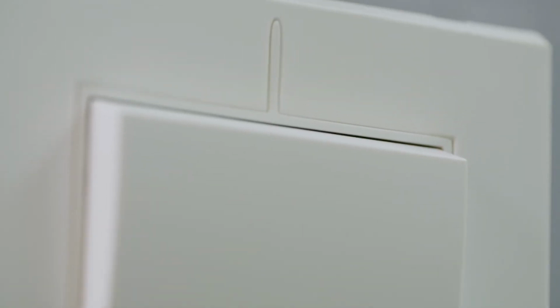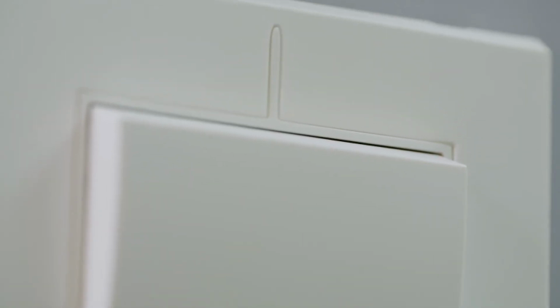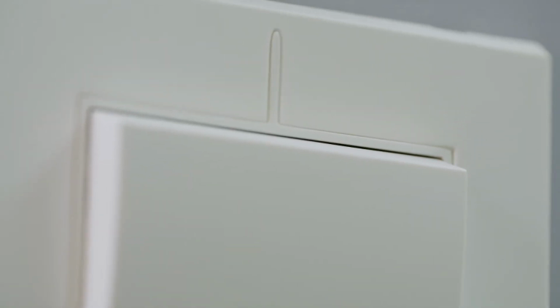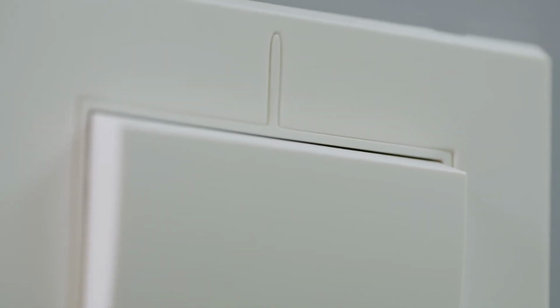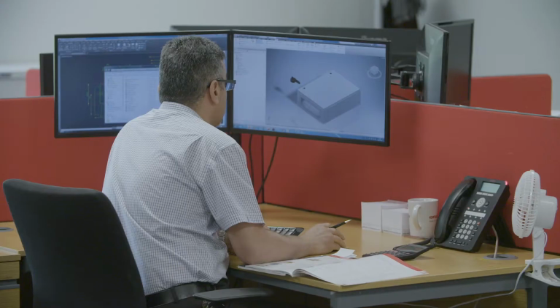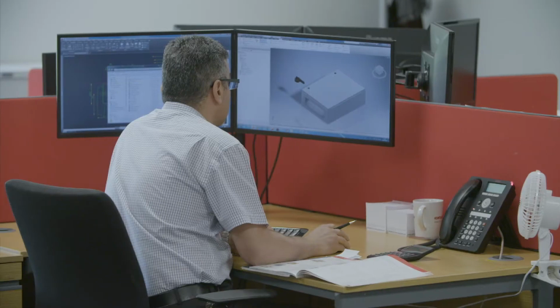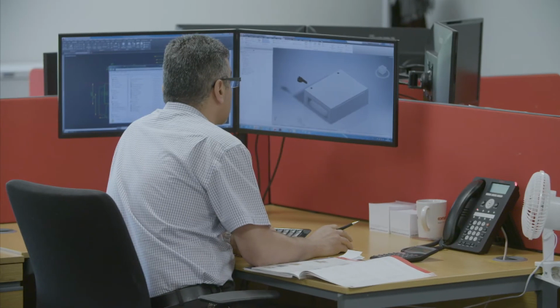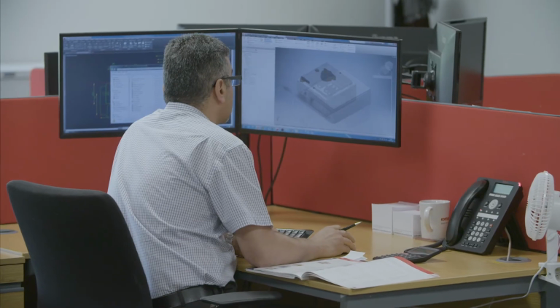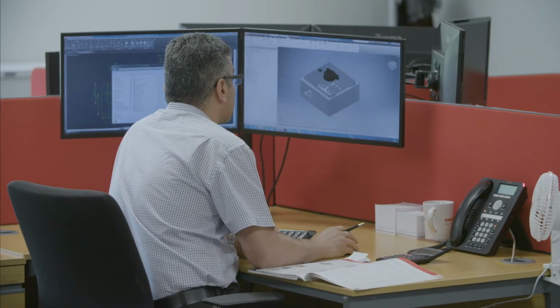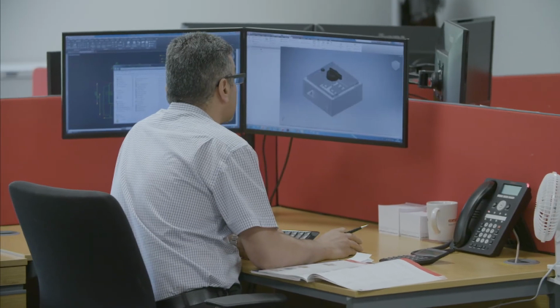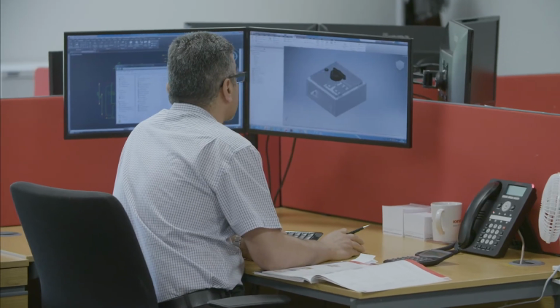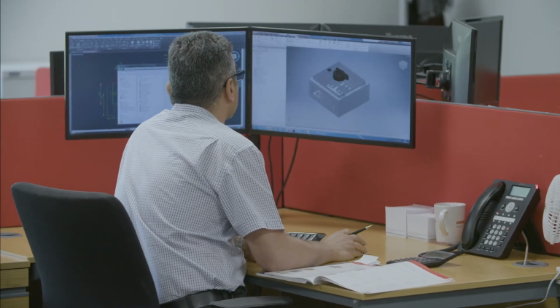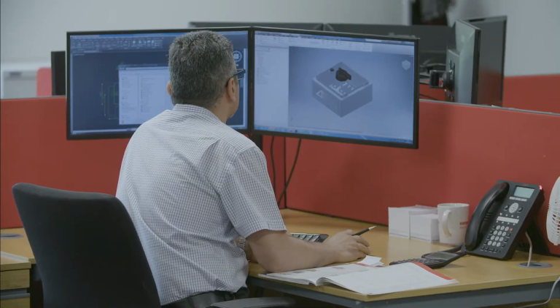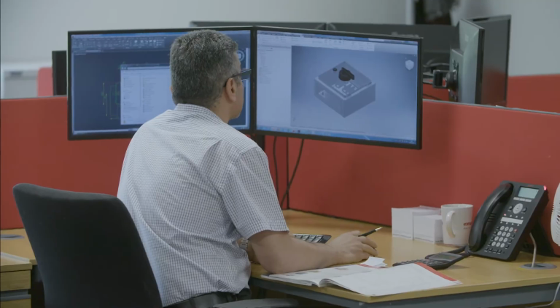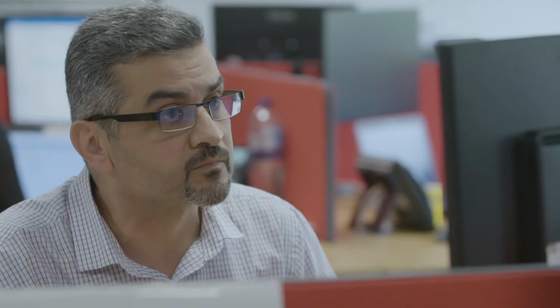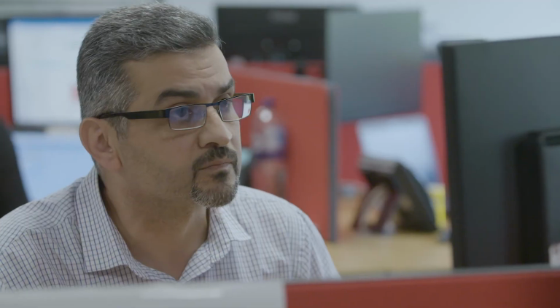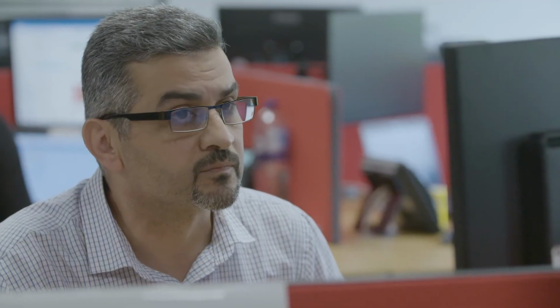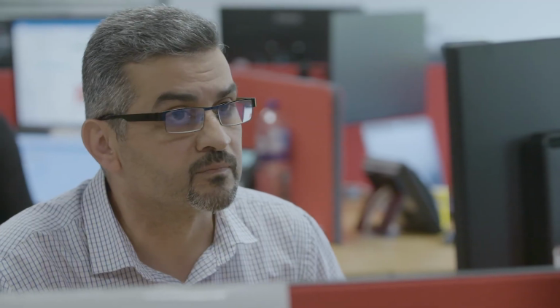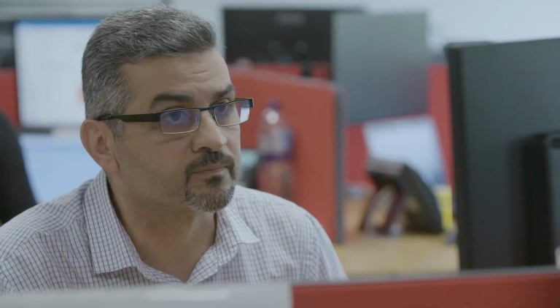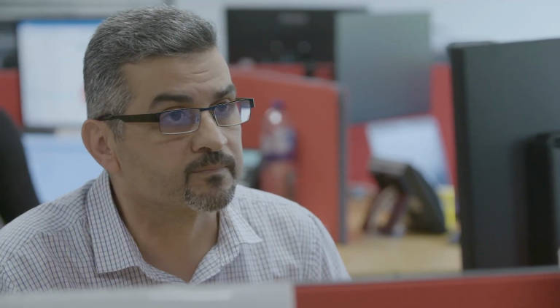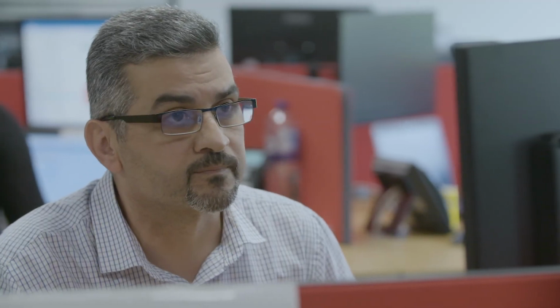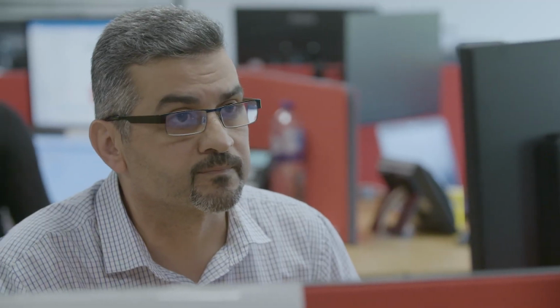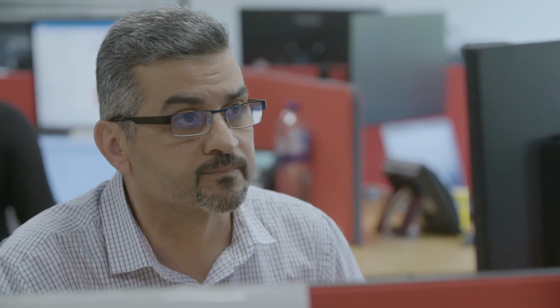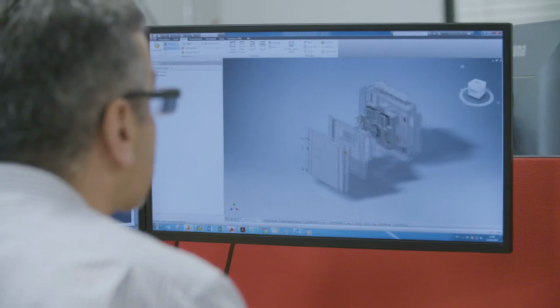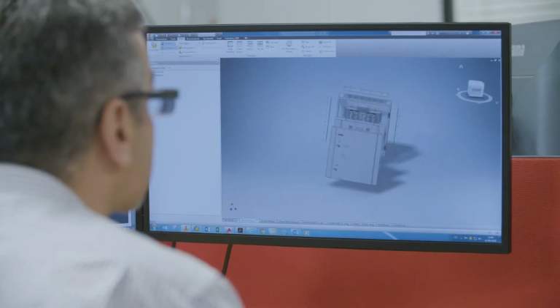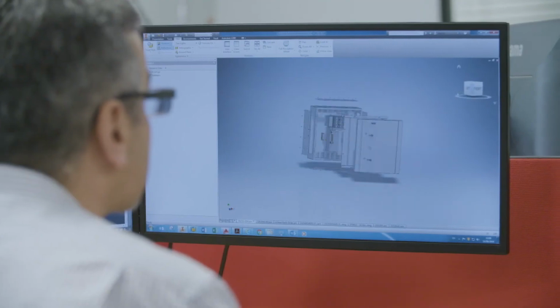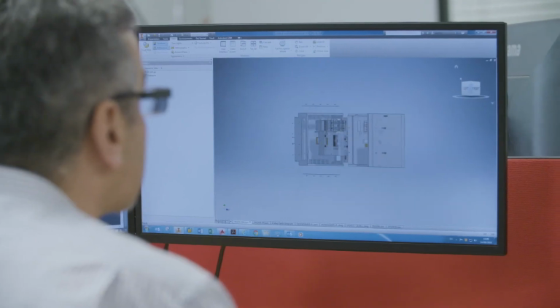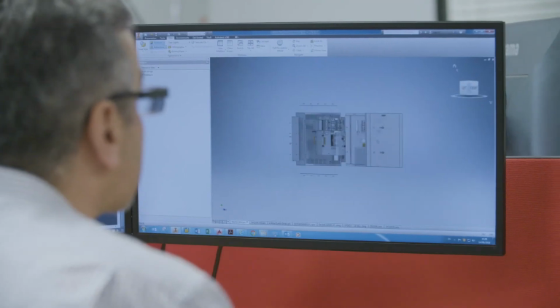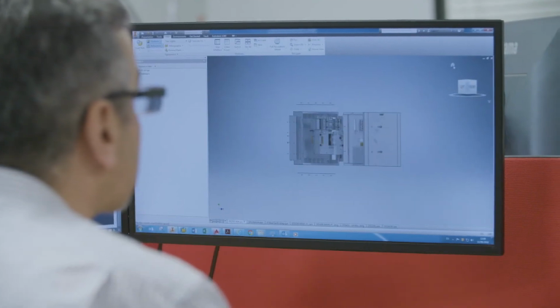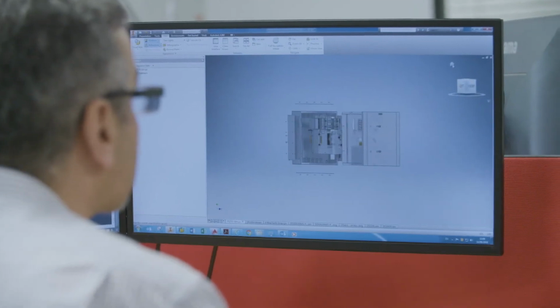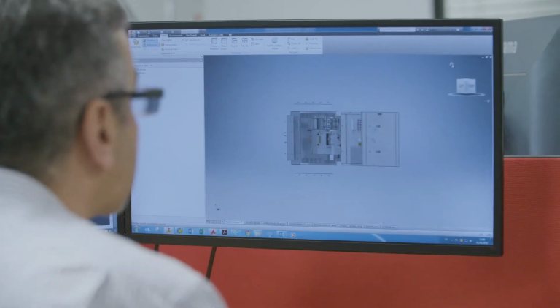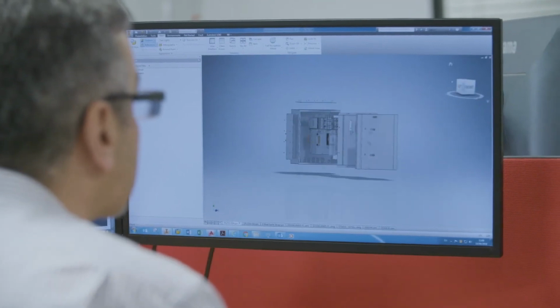To do that, we design and develop all of our new products in-house using today's cutting-edge technology.